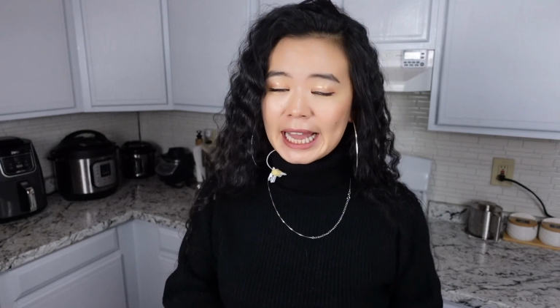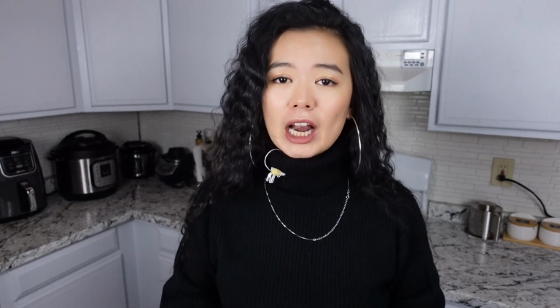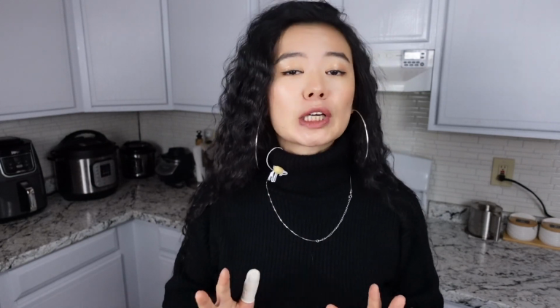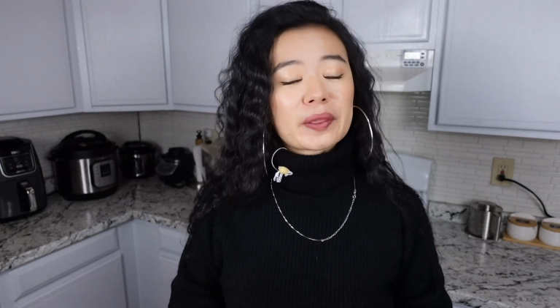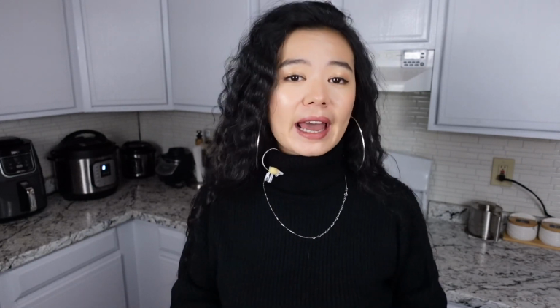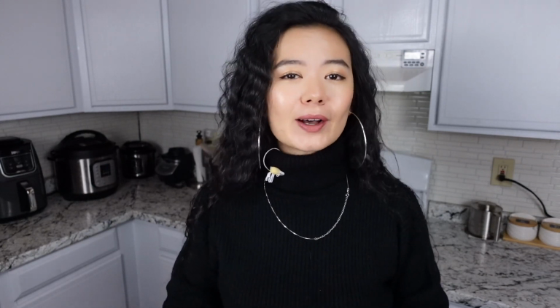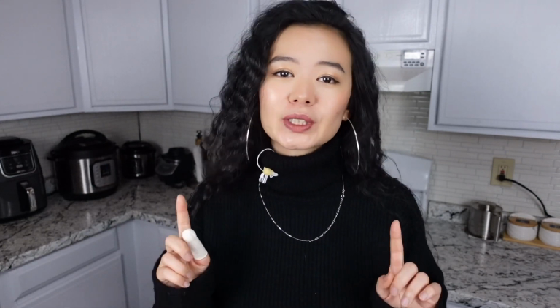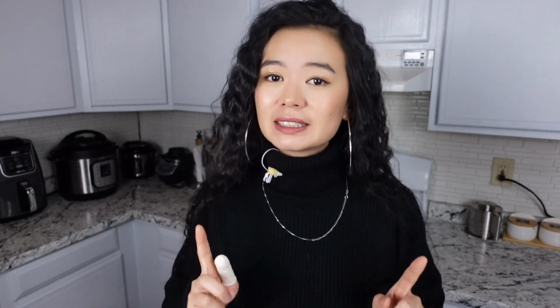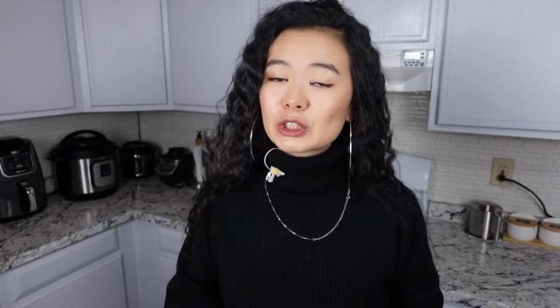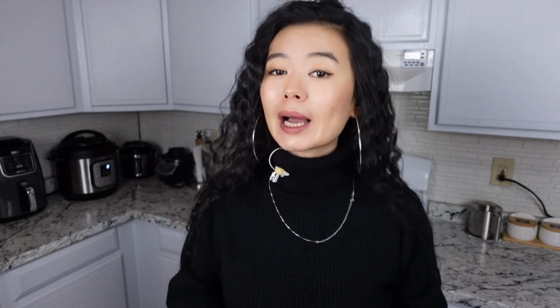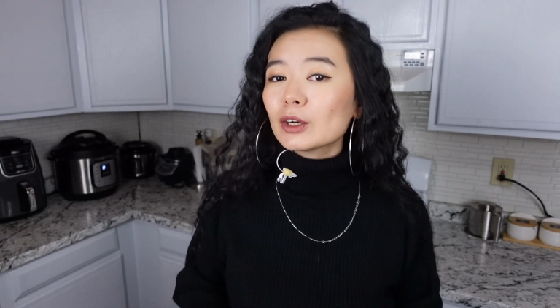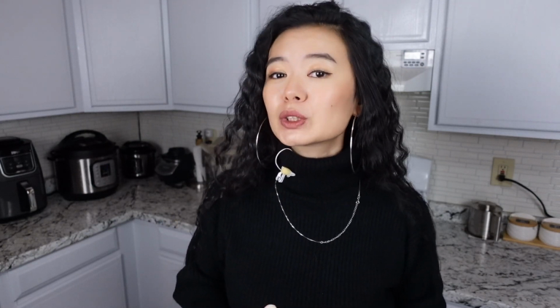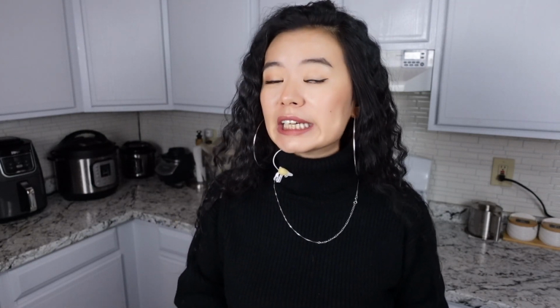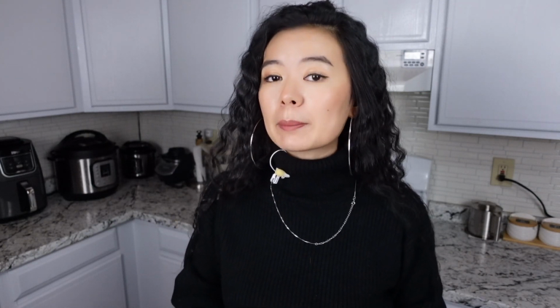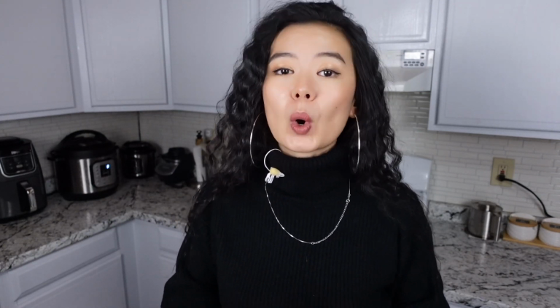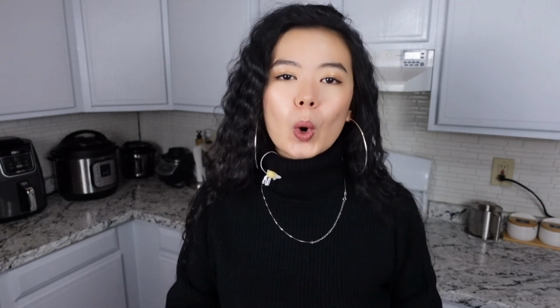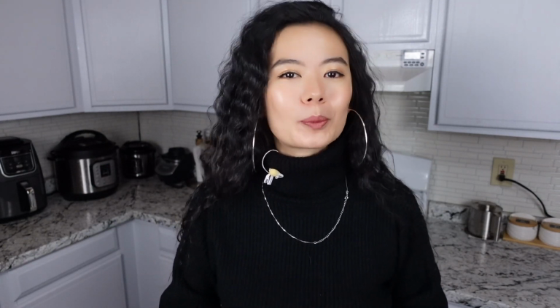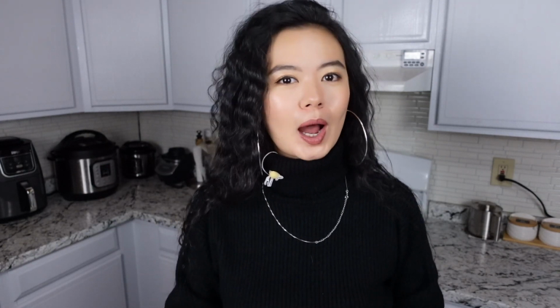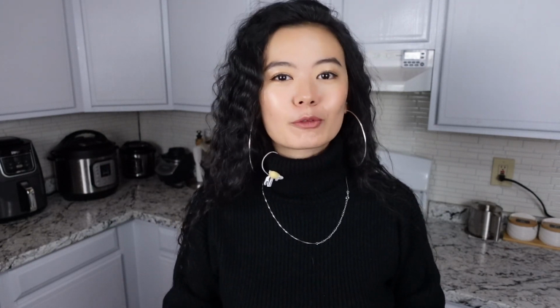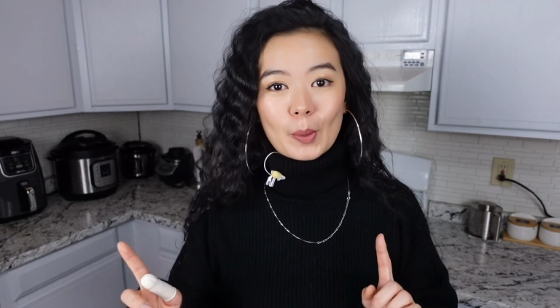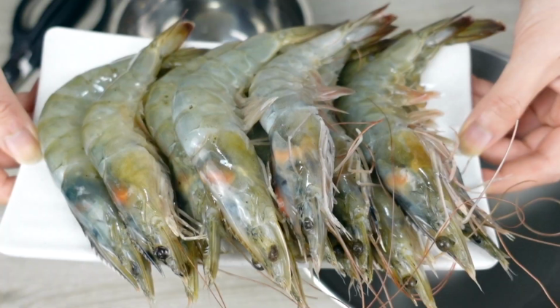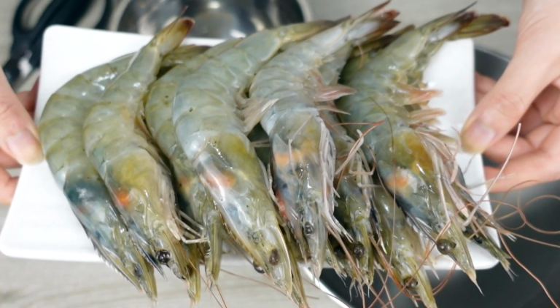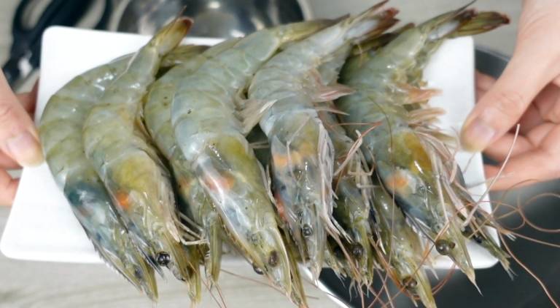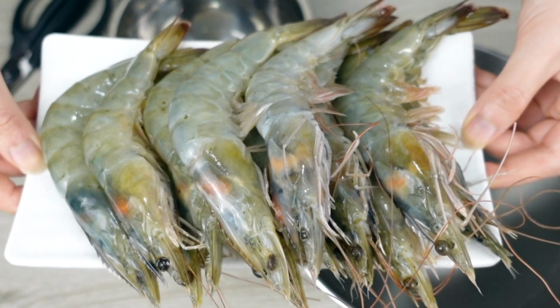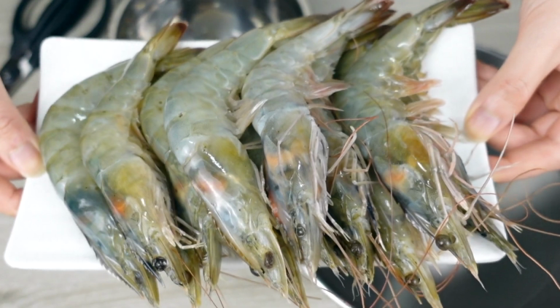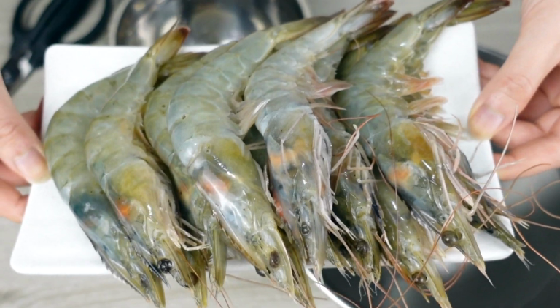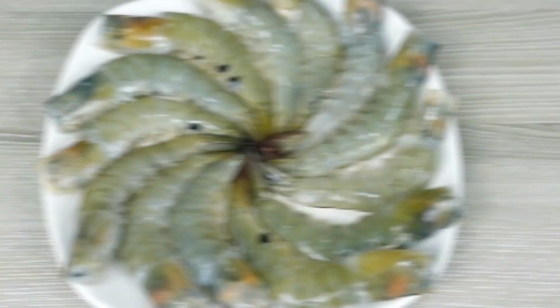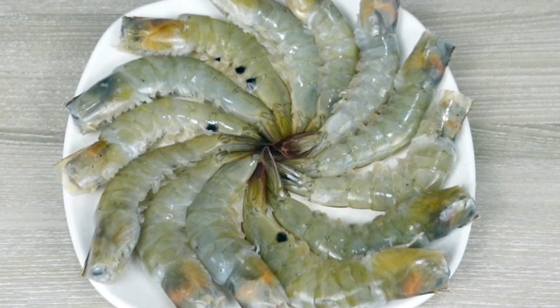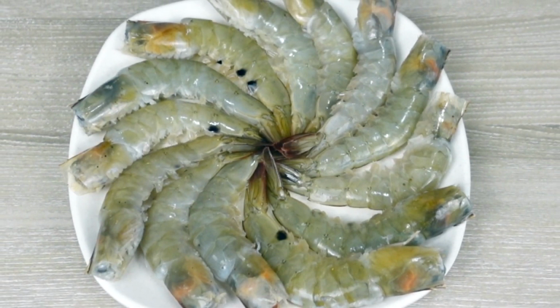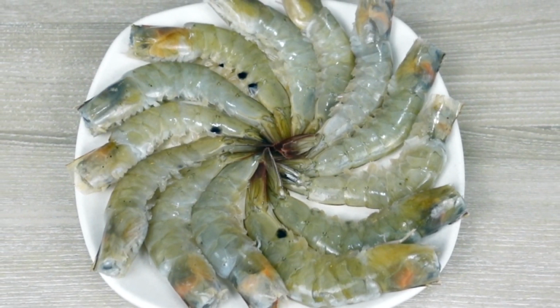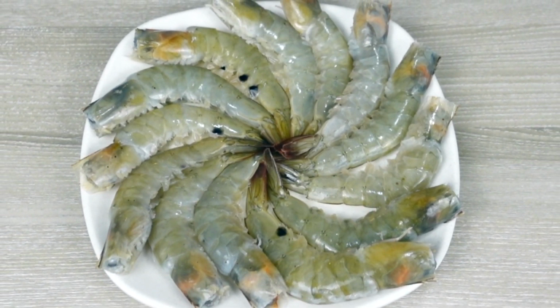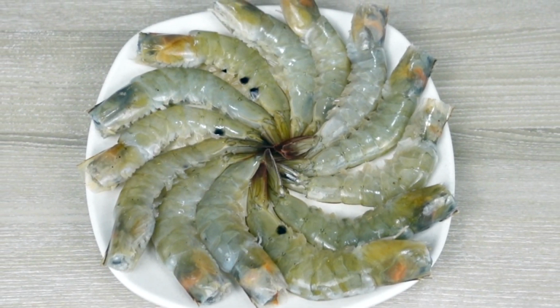And on top of that, I'm also going to teach you how to clean up a whole prawn from this to this. Check it out.